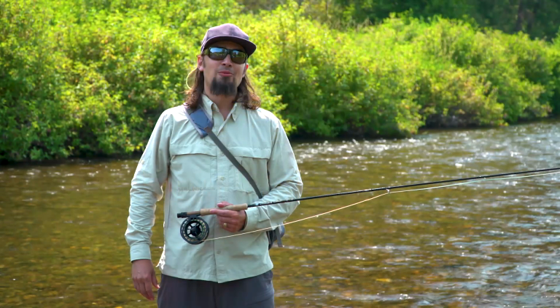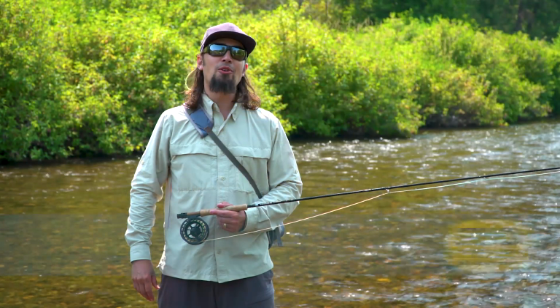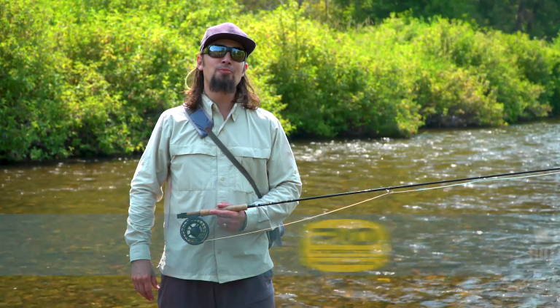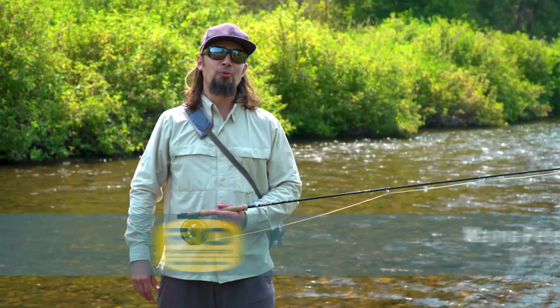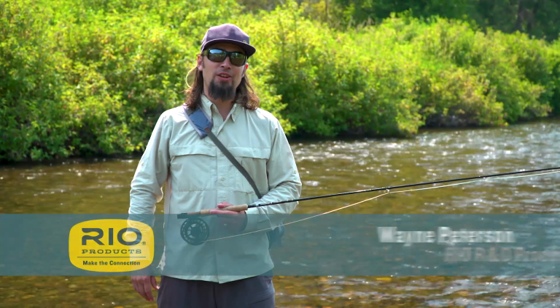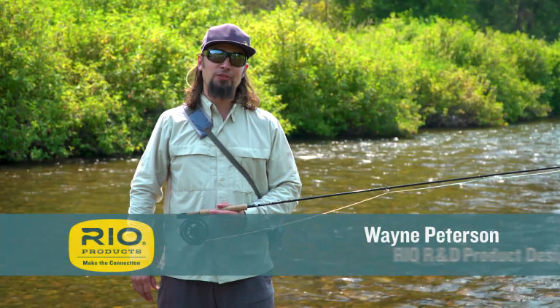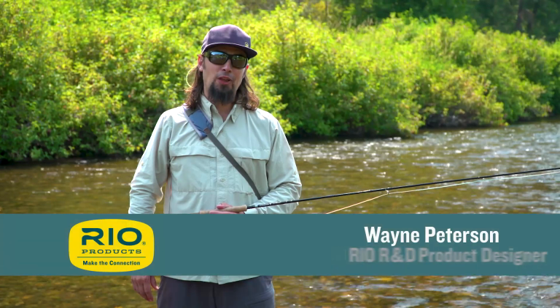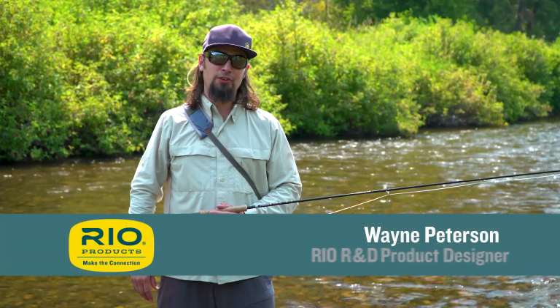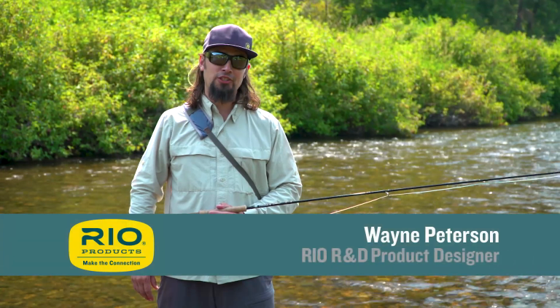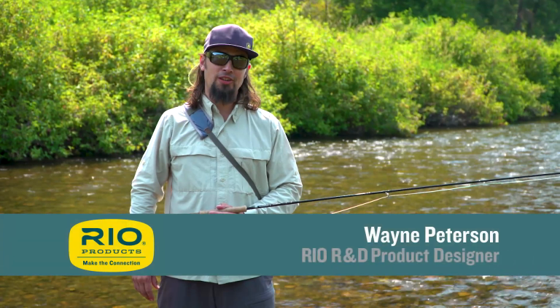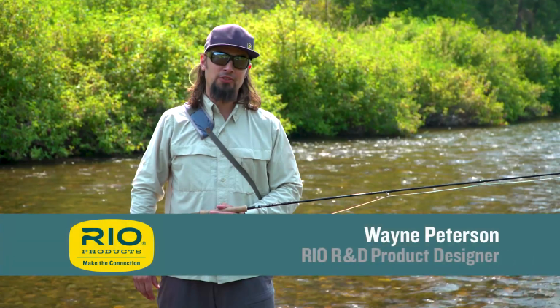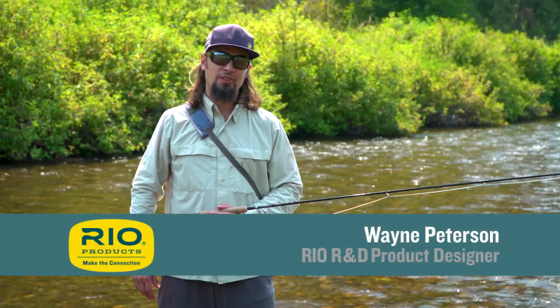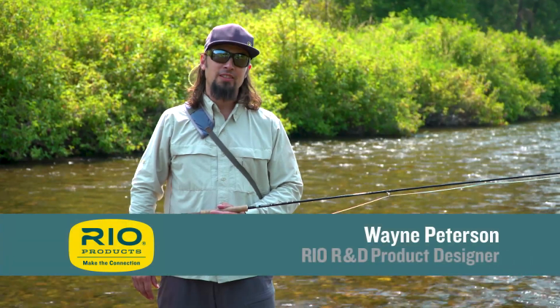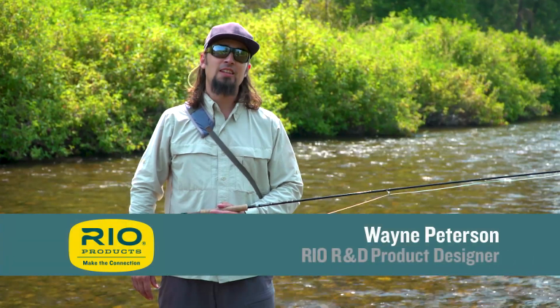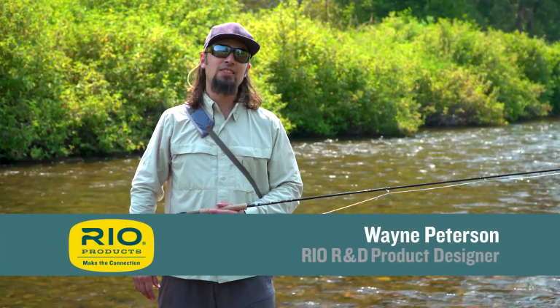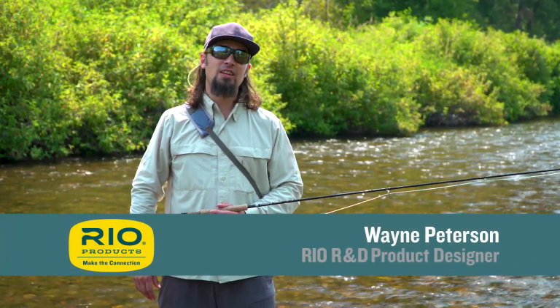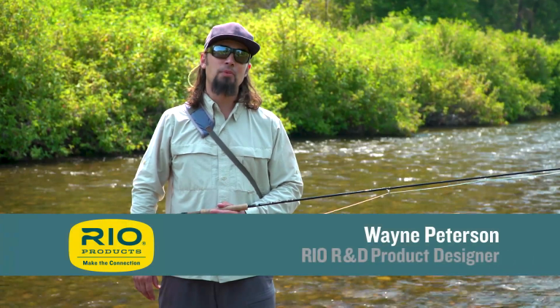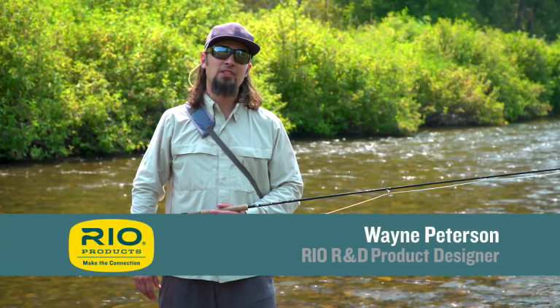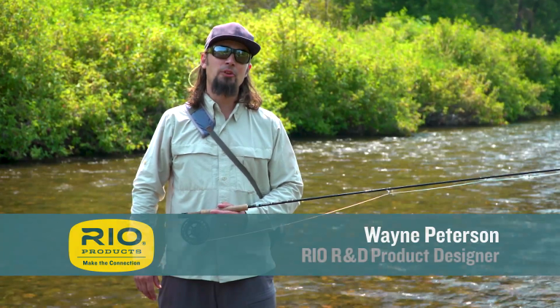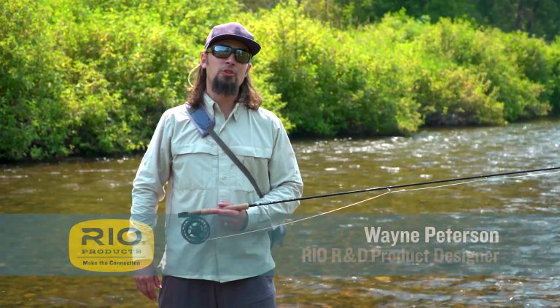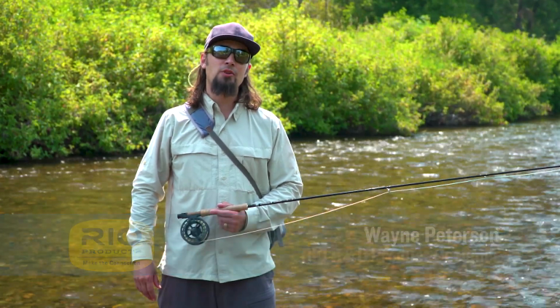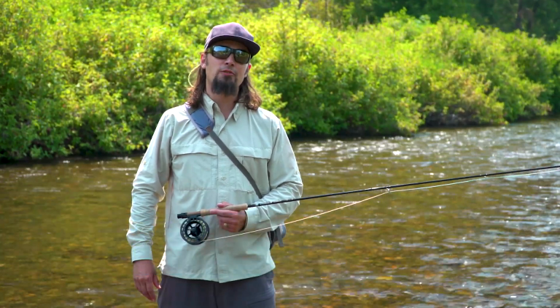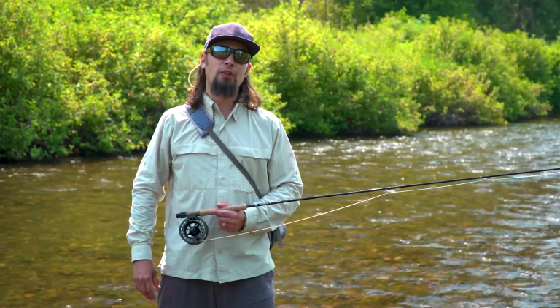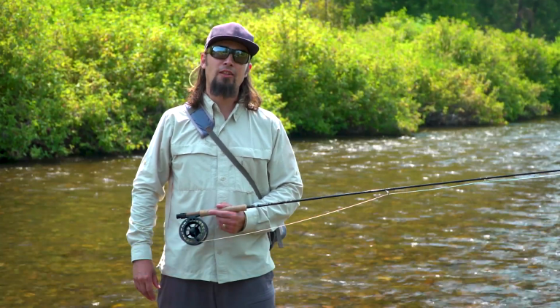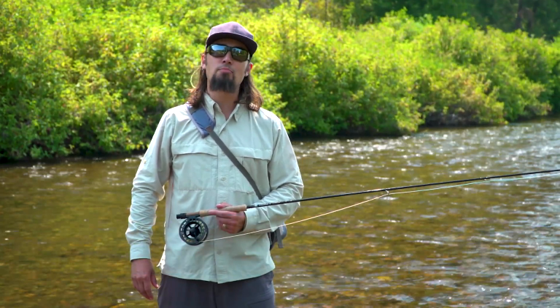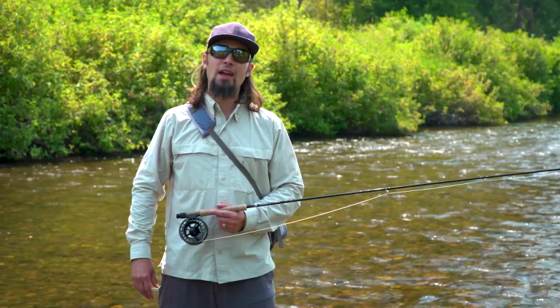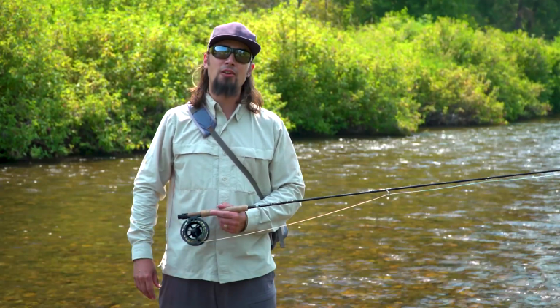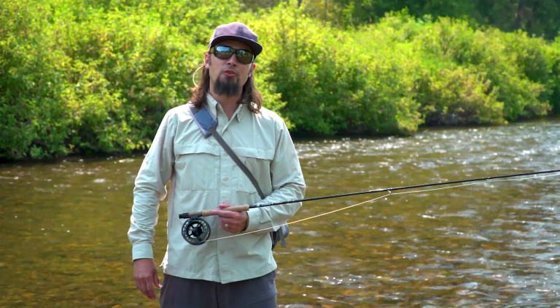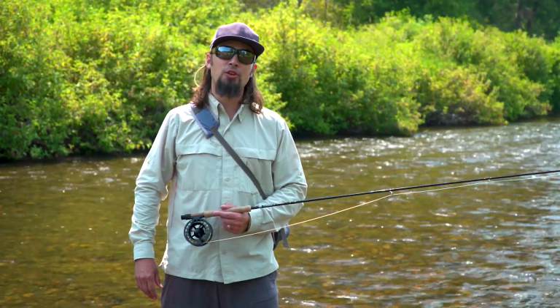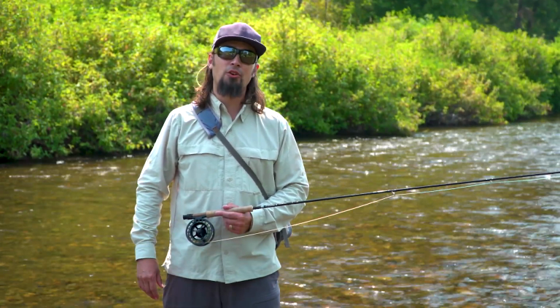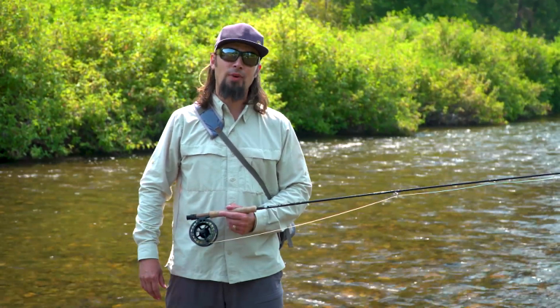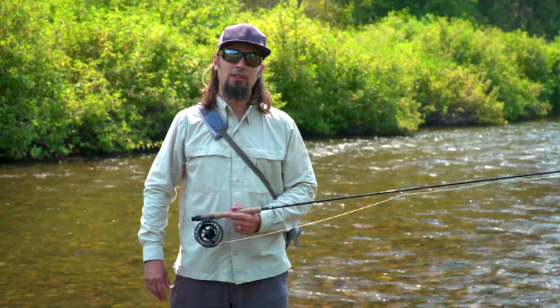Welcome to Rio's Fly Fishing Tips. Today's tip is how to retrieve the fly line back onto the reel correctly.